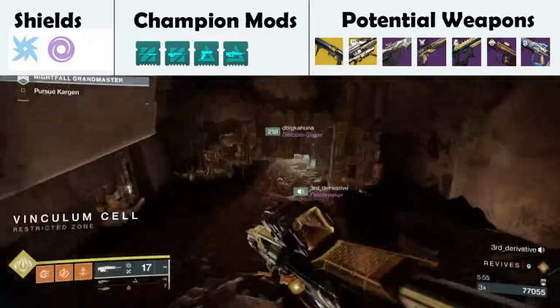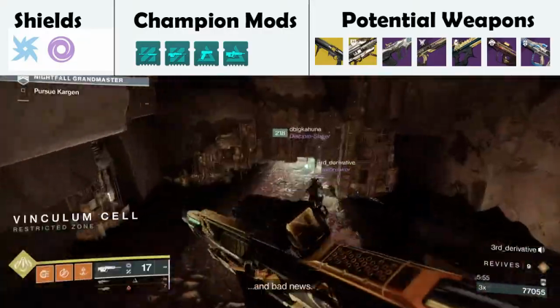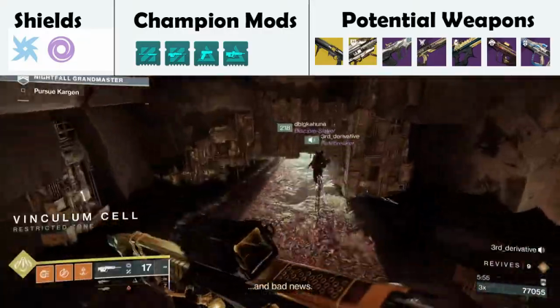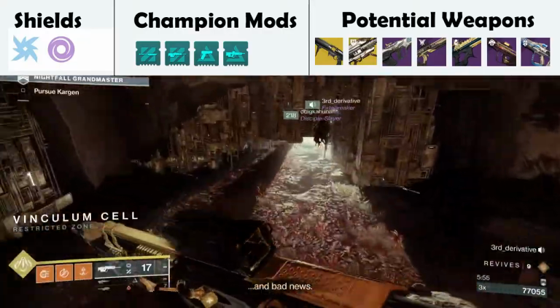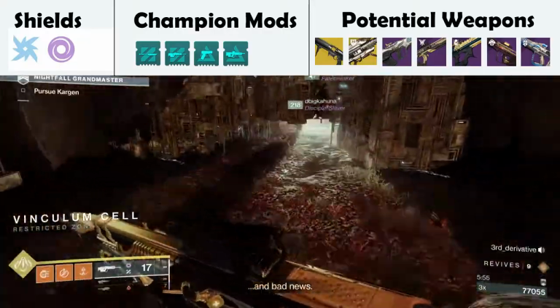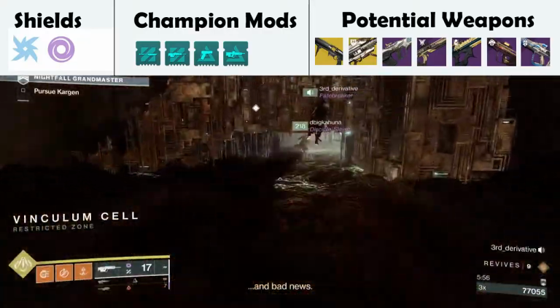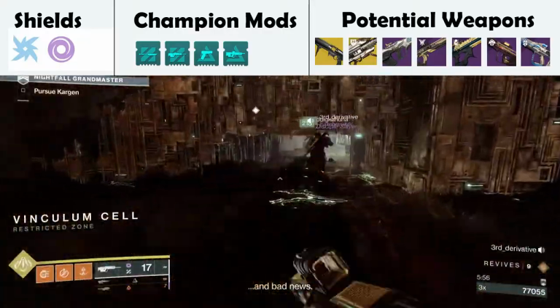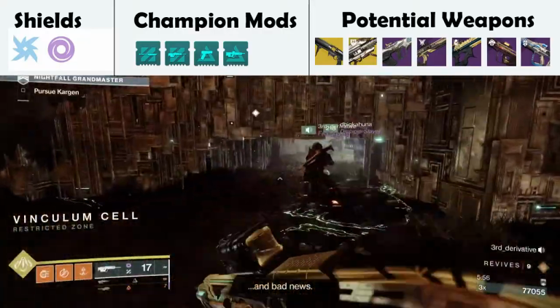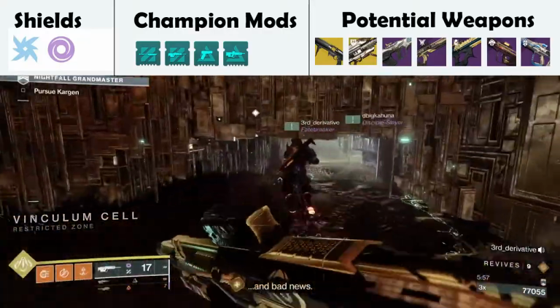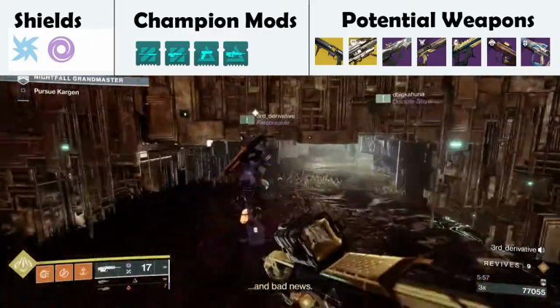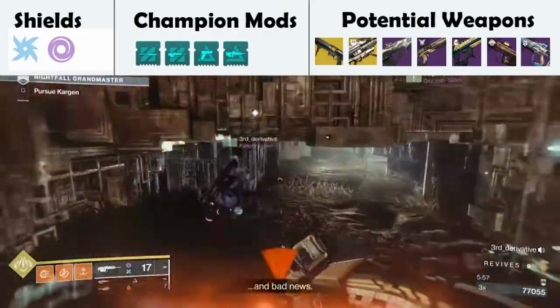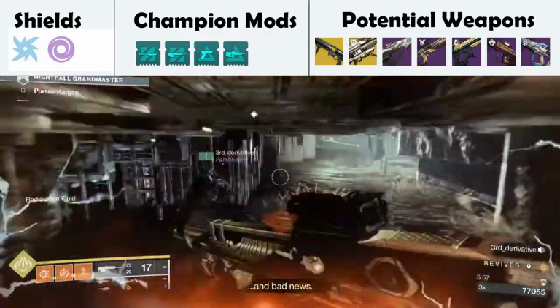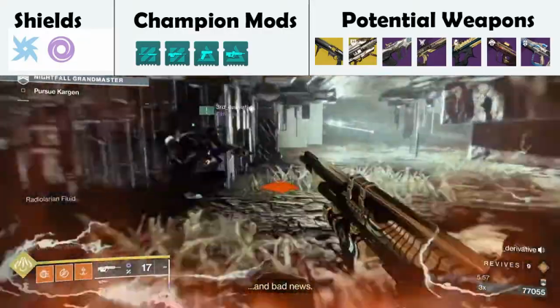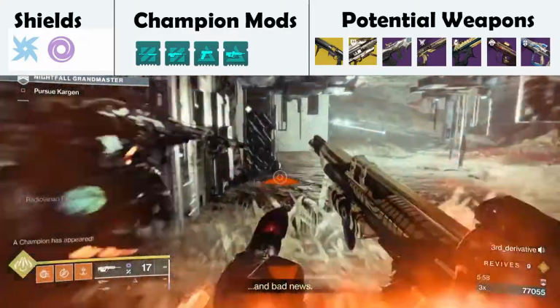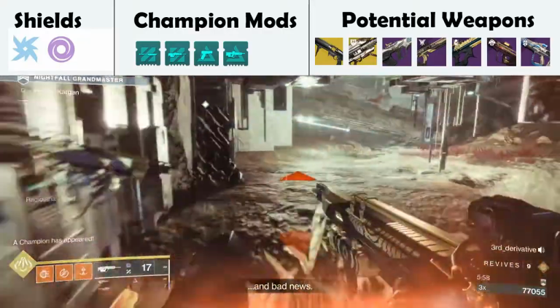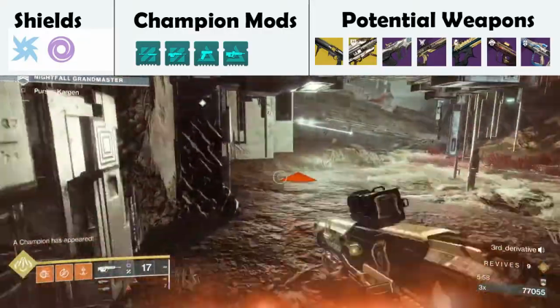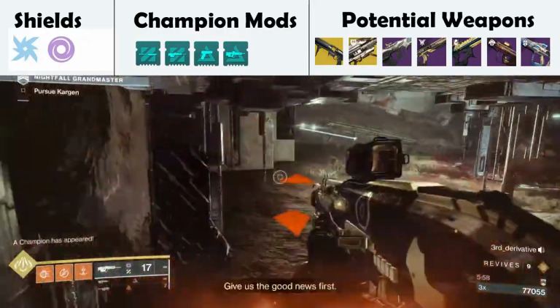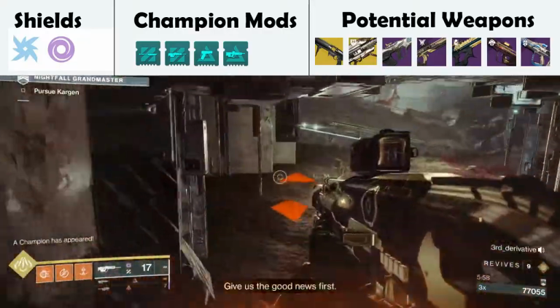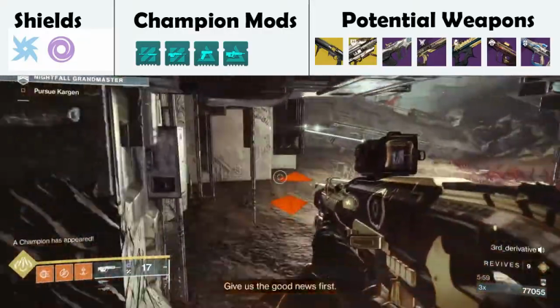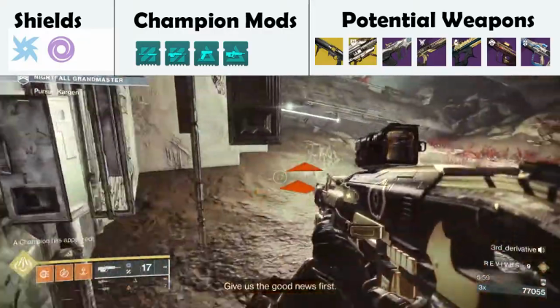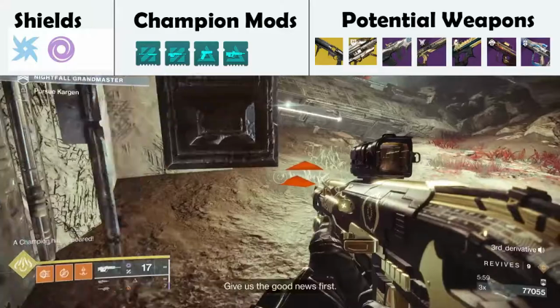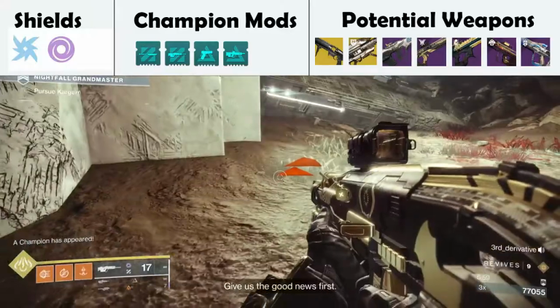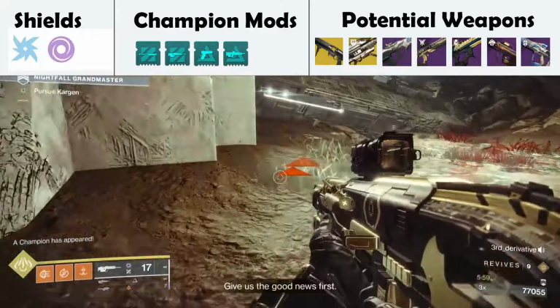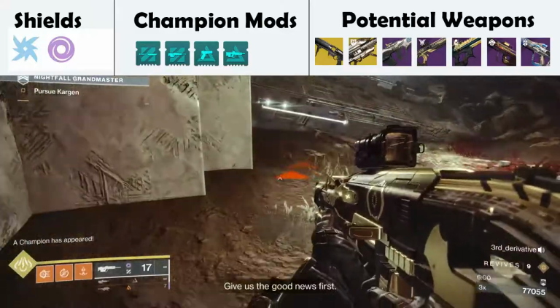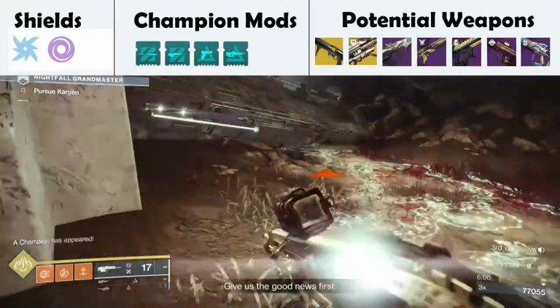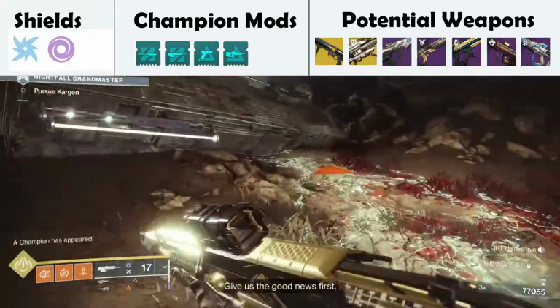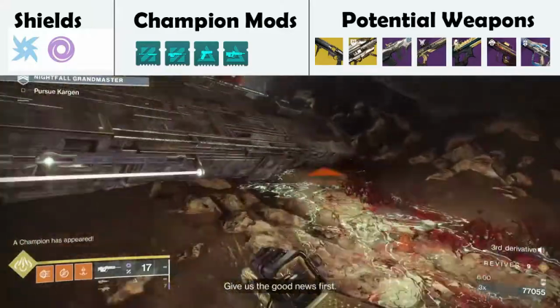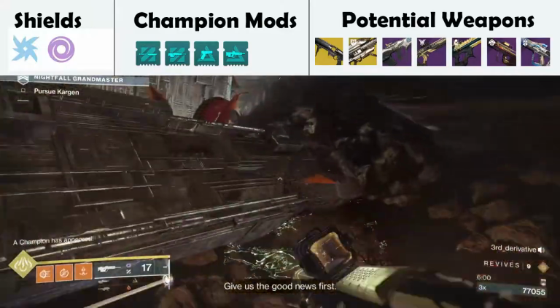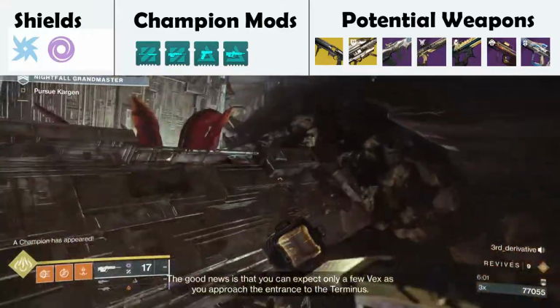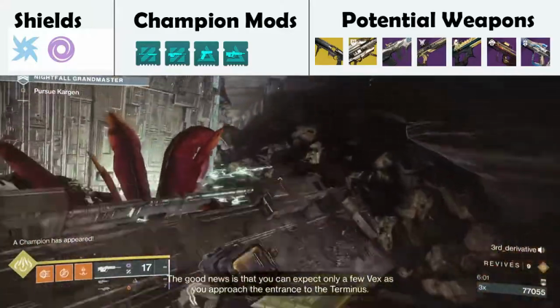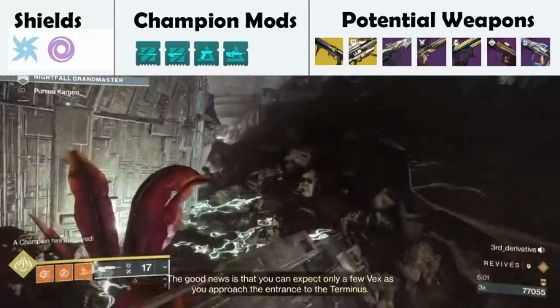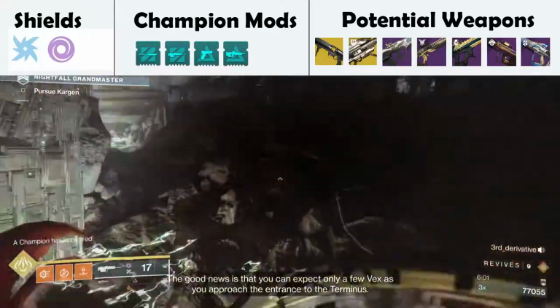On your way to the next big room, there'll be an area where there's goo on the right. Just stay to the left and it'll be pretty easy not to die there.